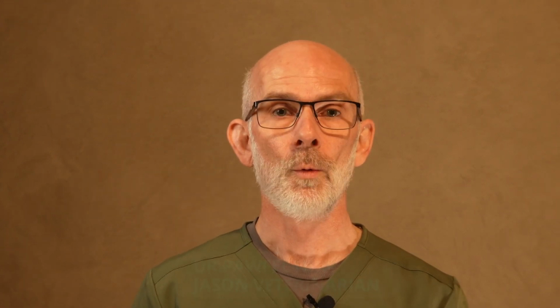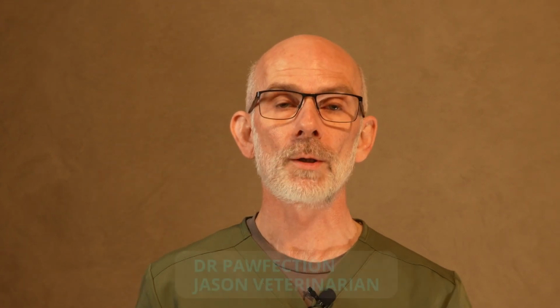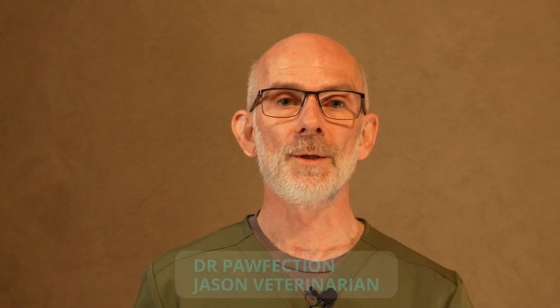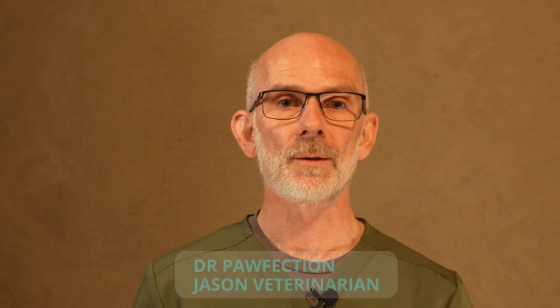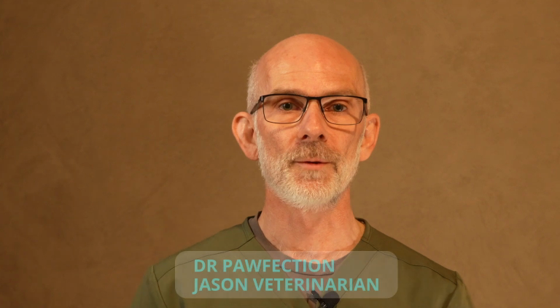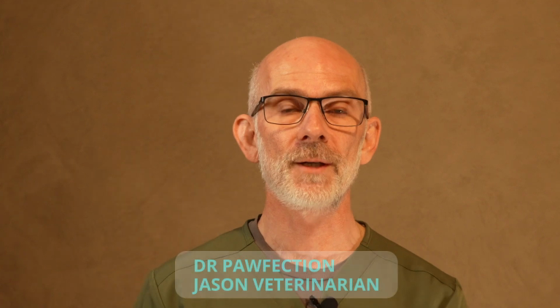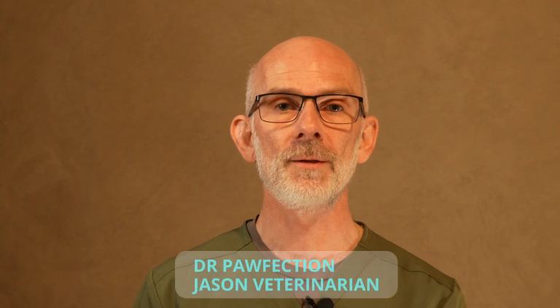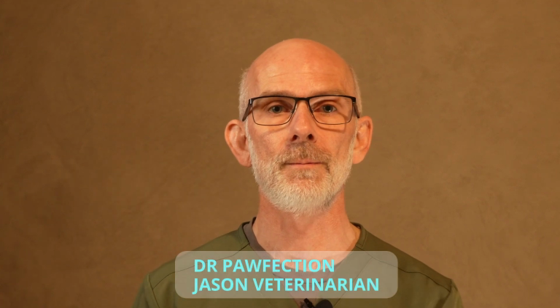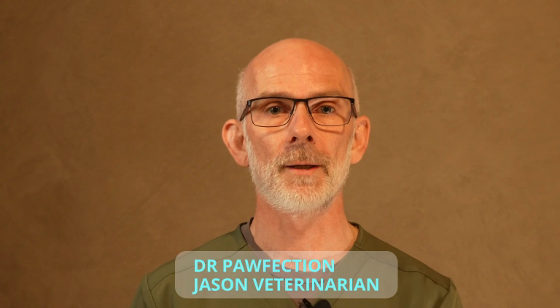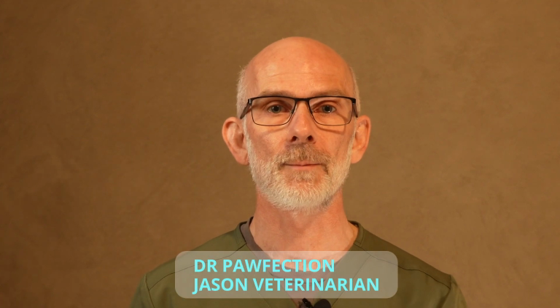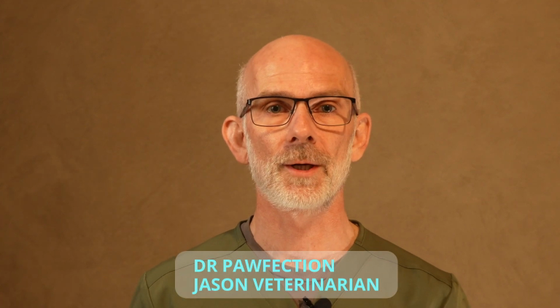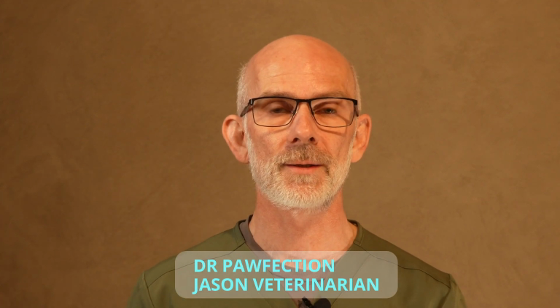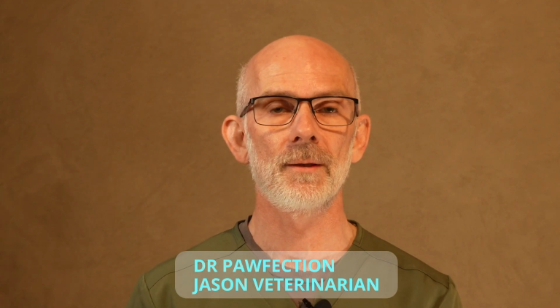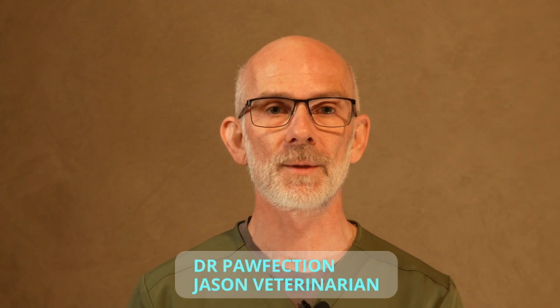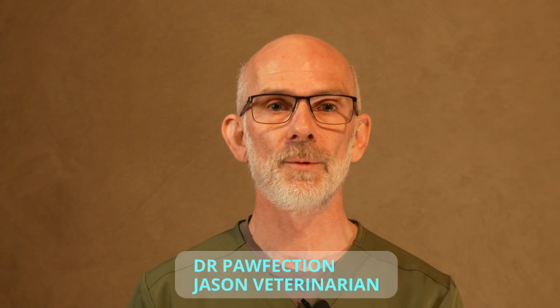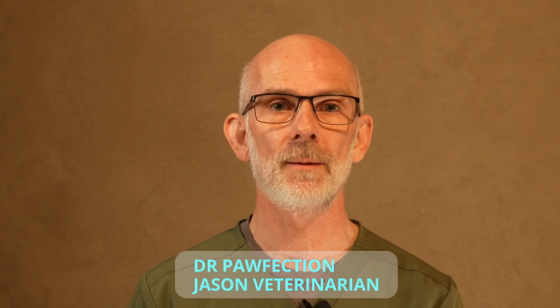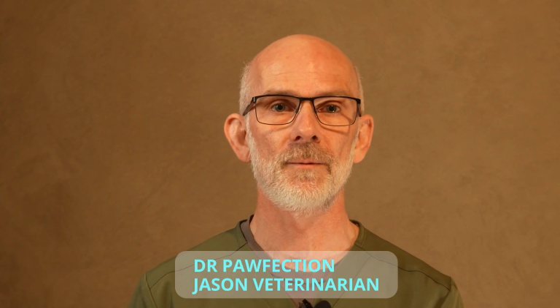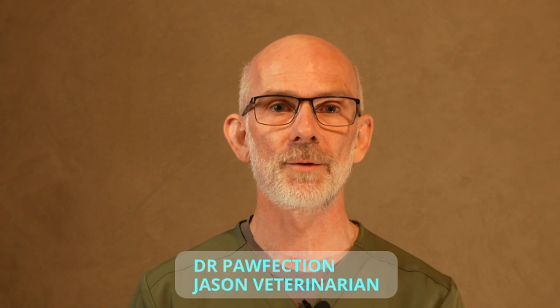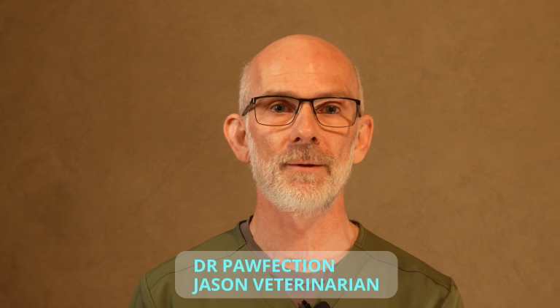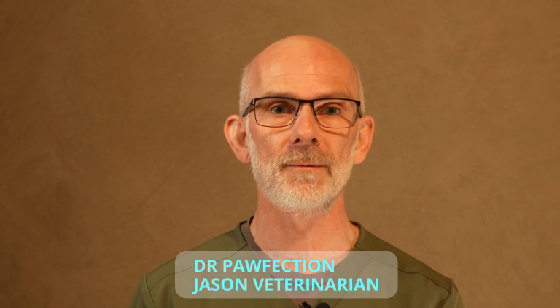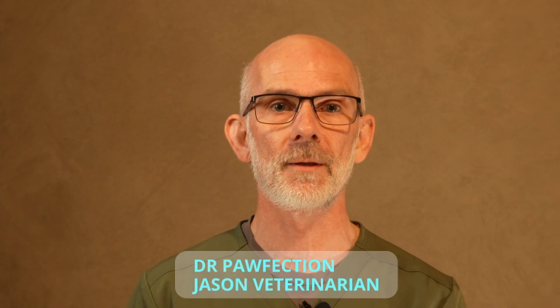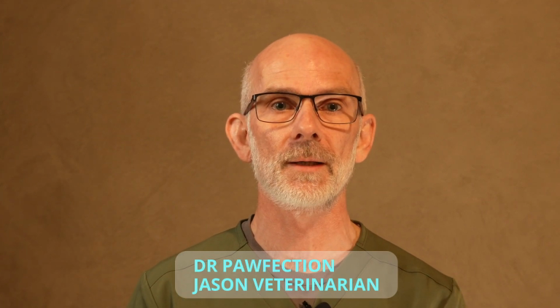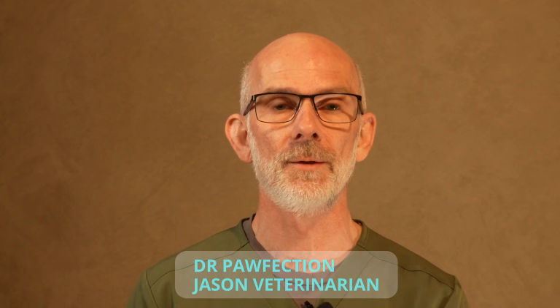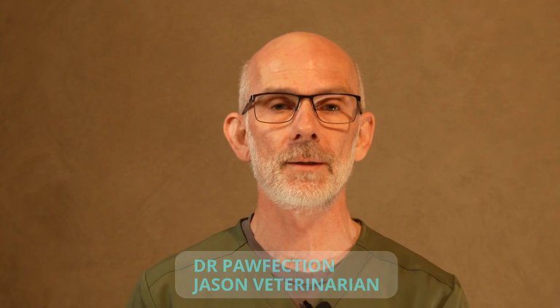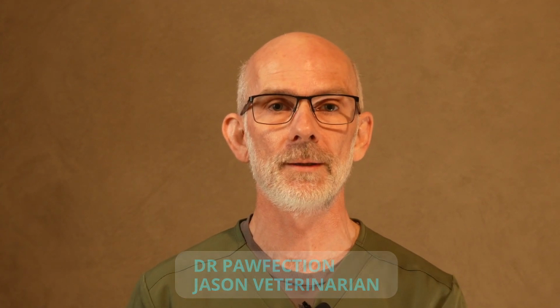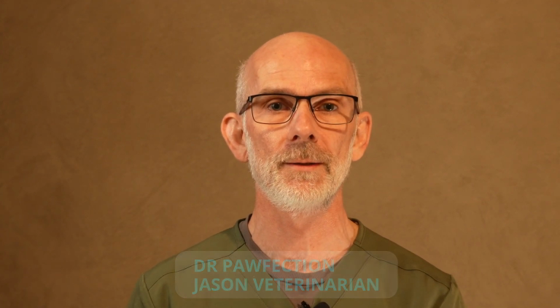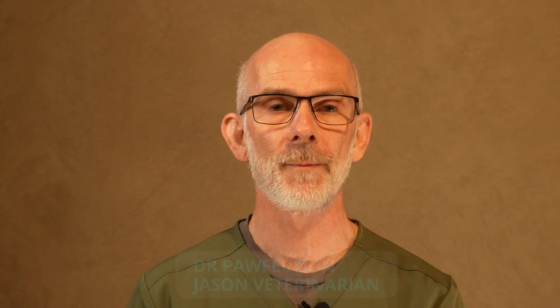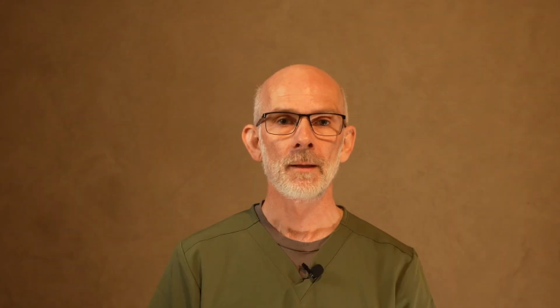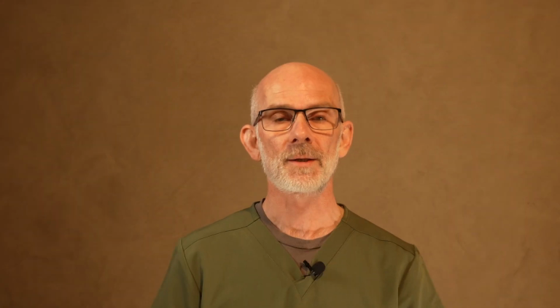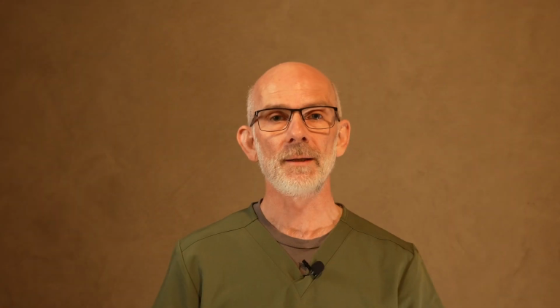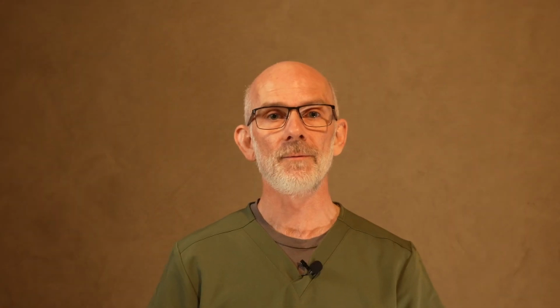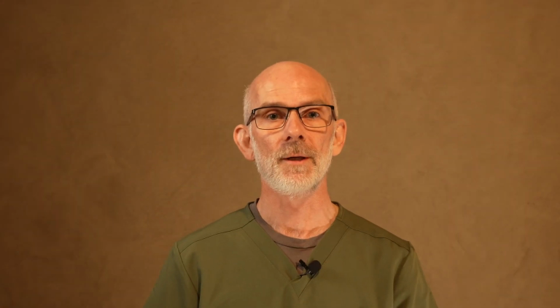Welcome to Dr. Poorfection, my name's Jason, I'm a small animal veterinarian for the last 19 years. Let's get into the video.